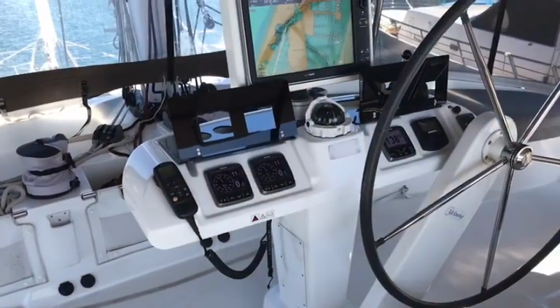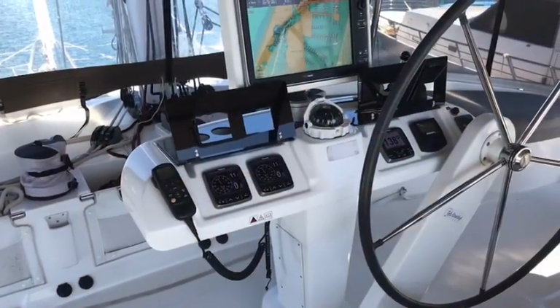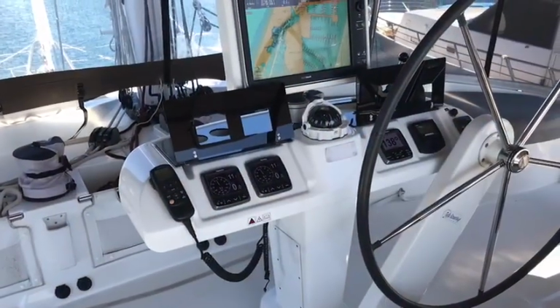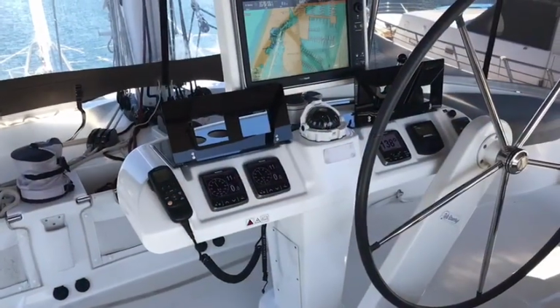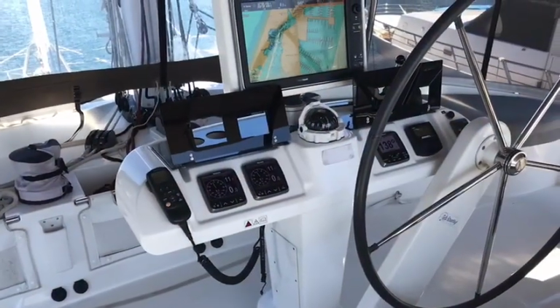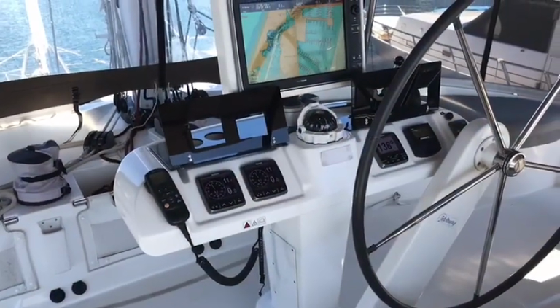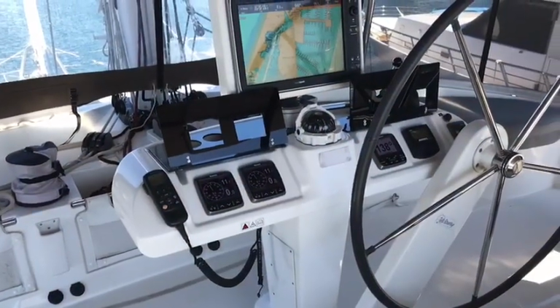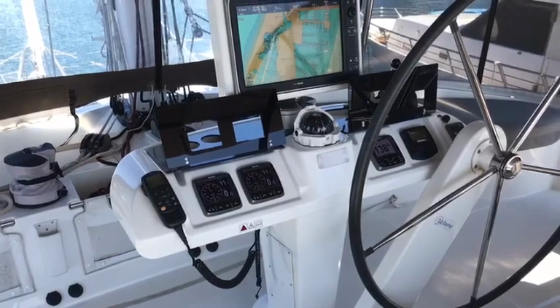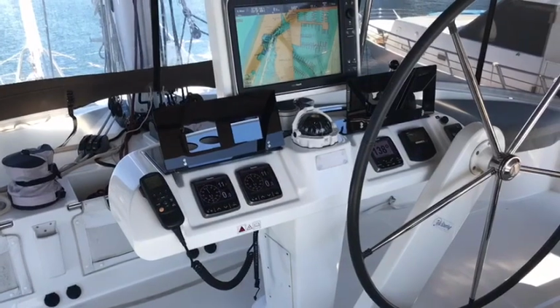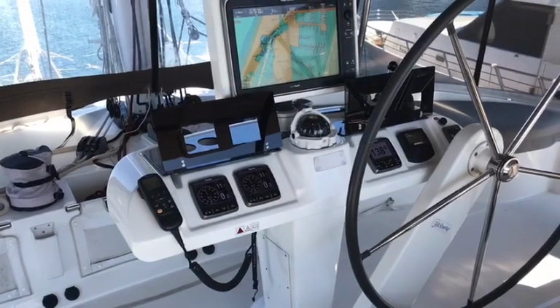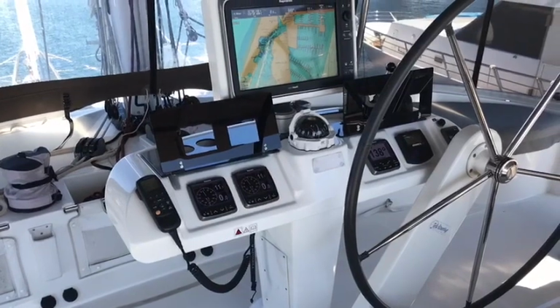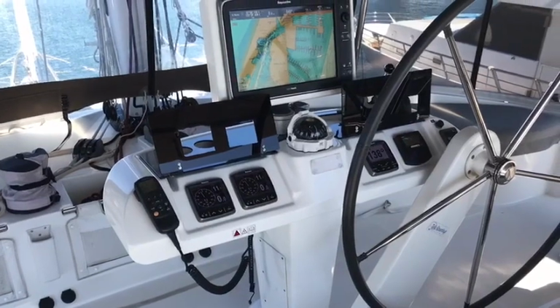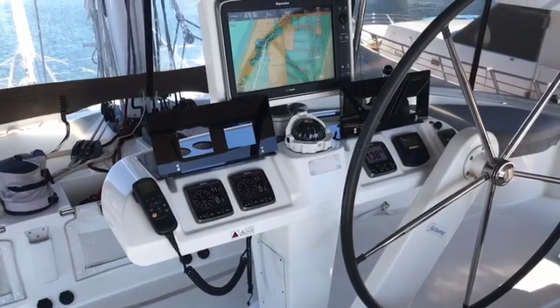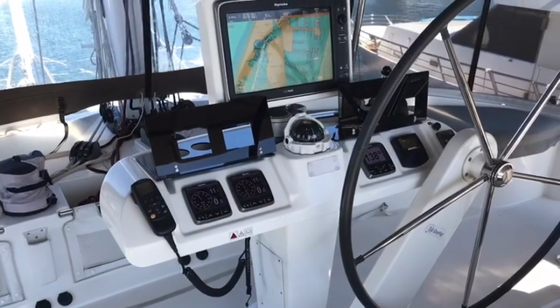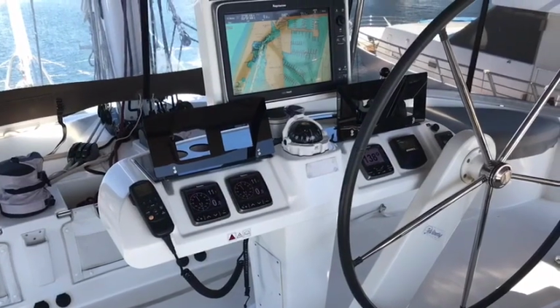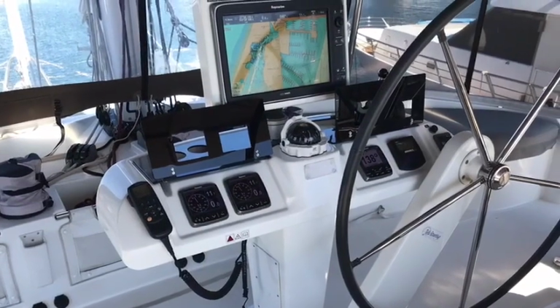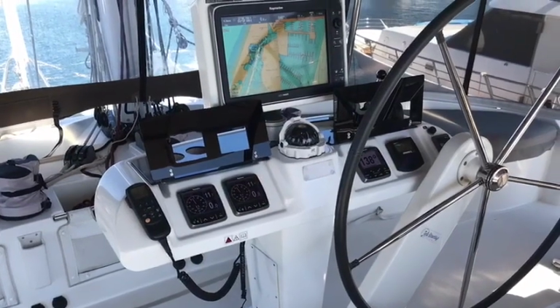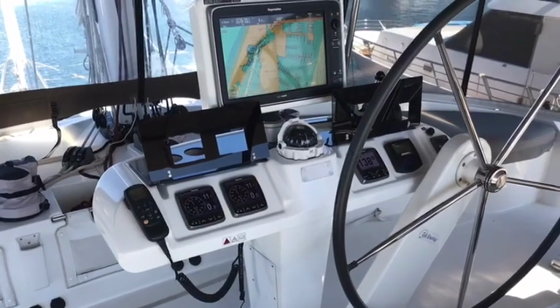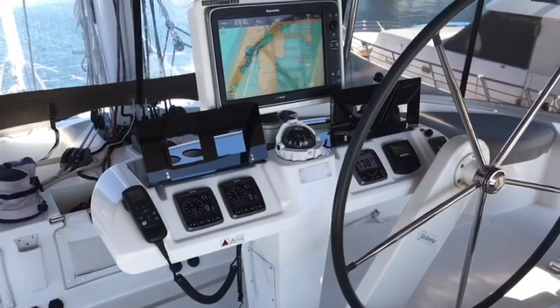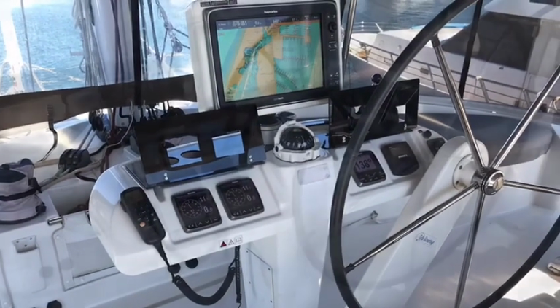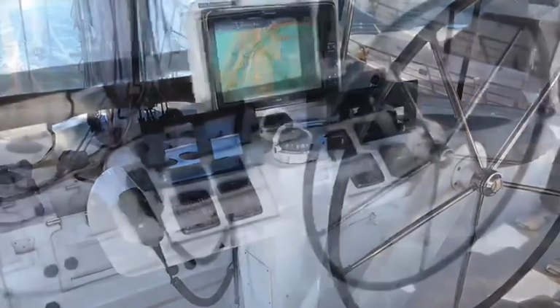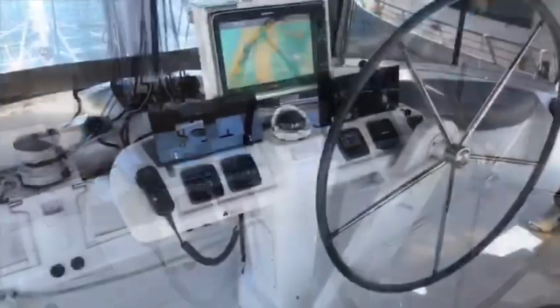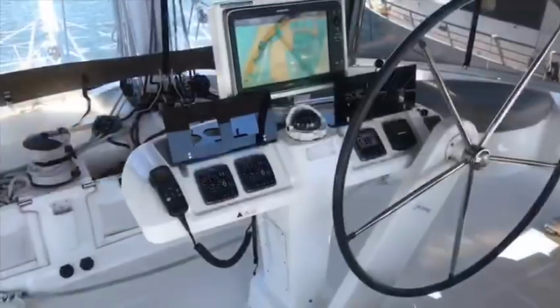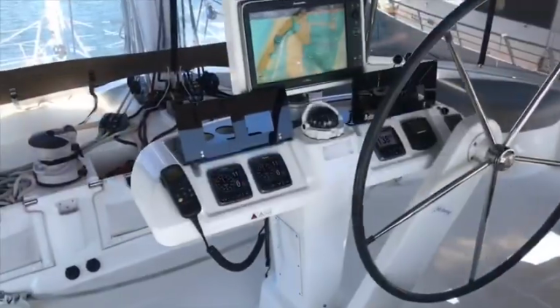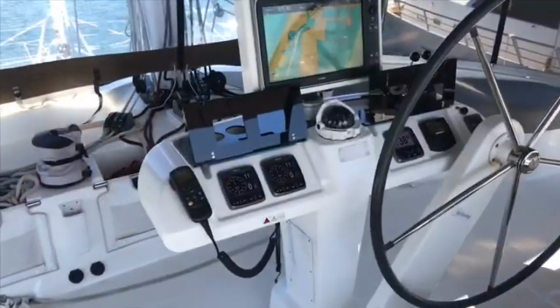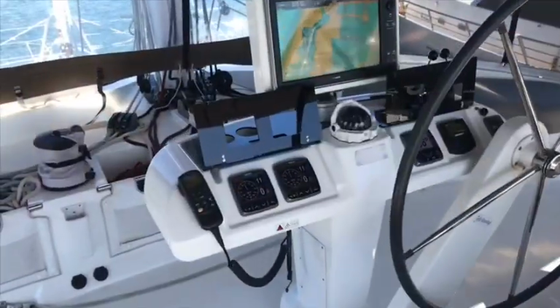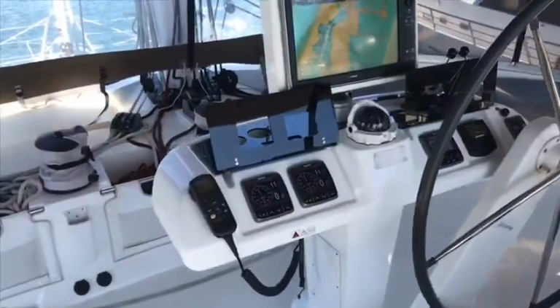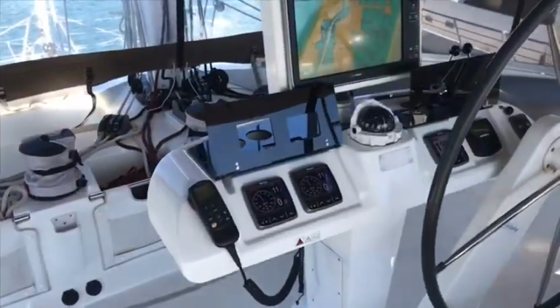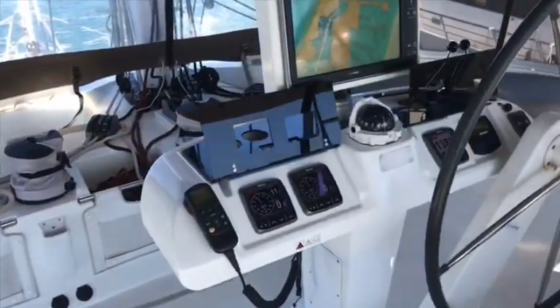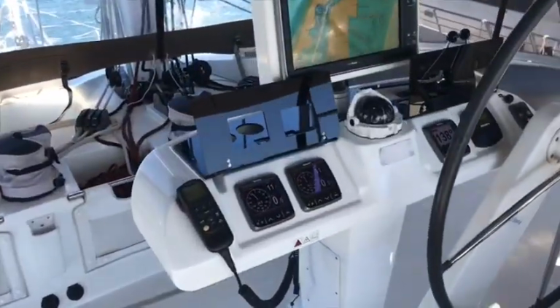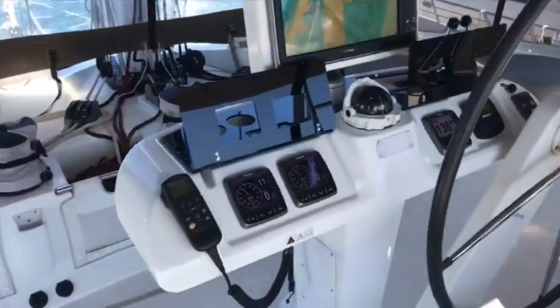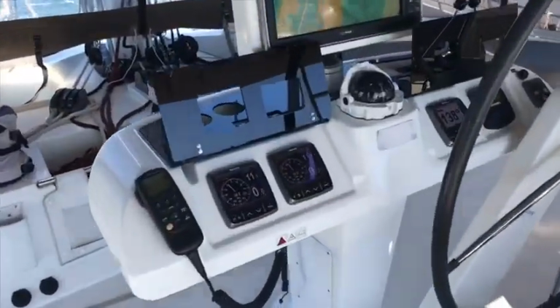At the flybridge, at the helm, all Raymarine multi-function displays are new, as well as a chain counter.